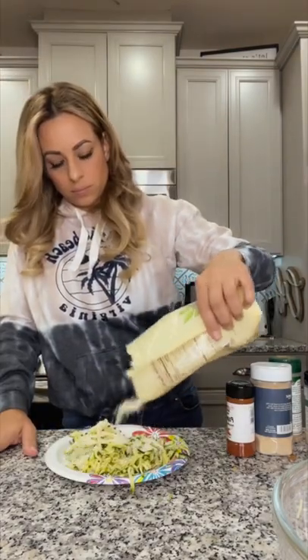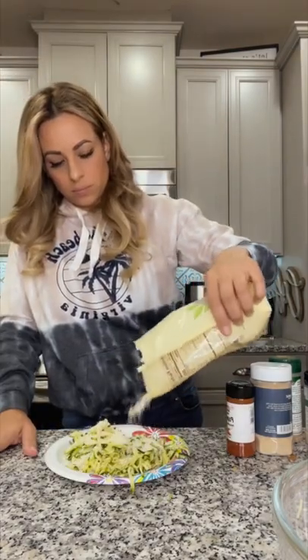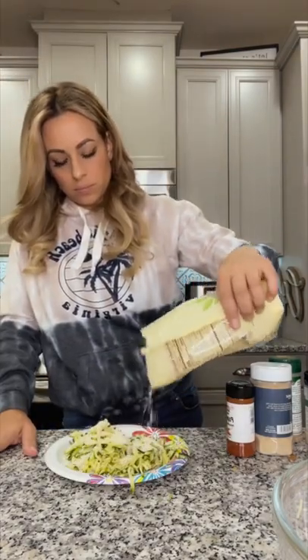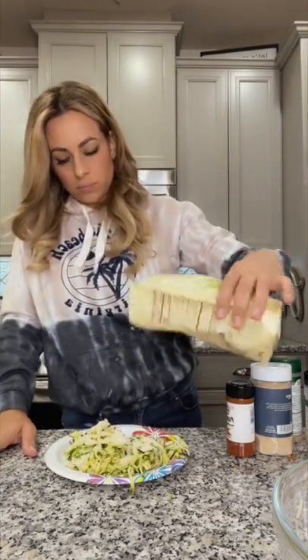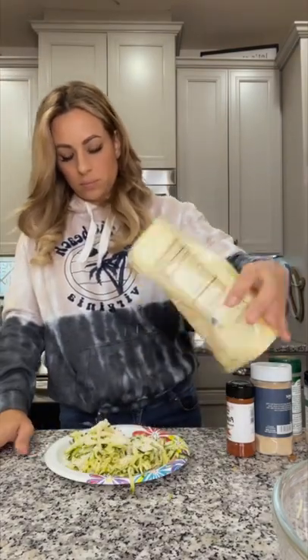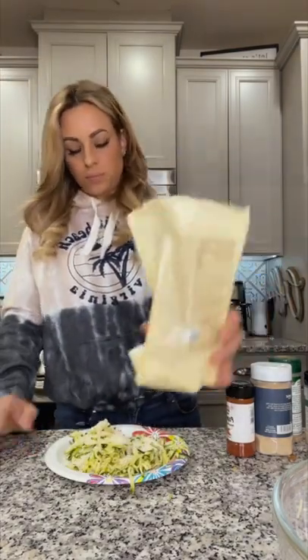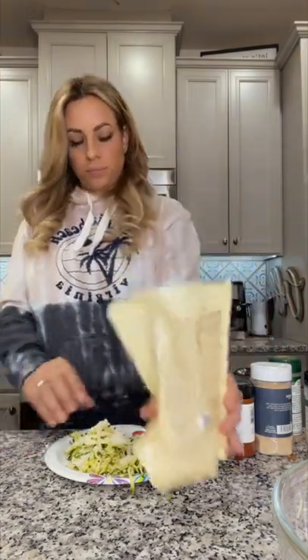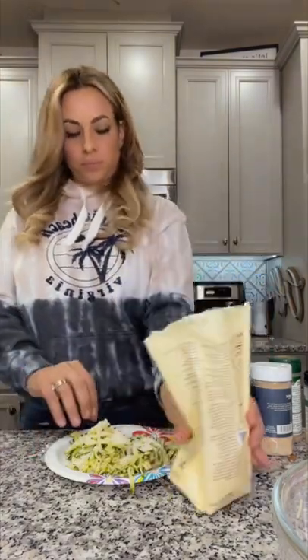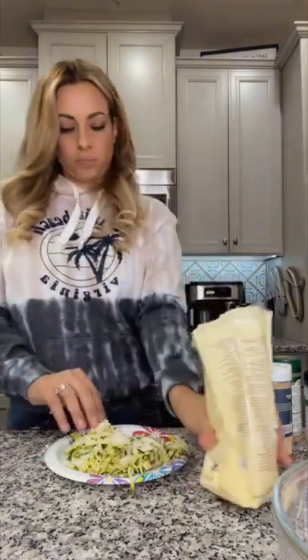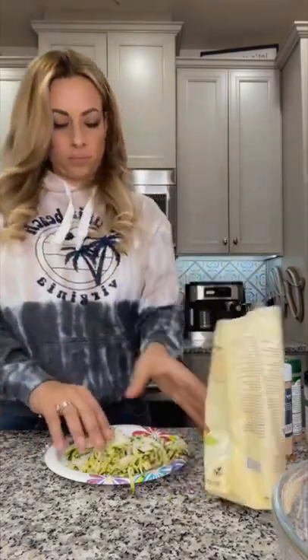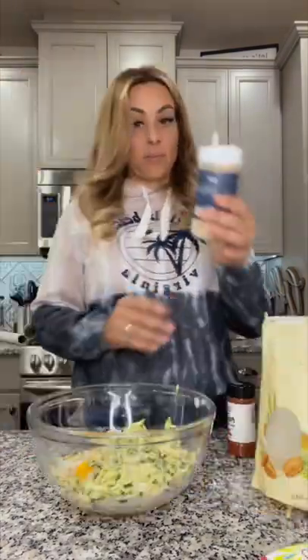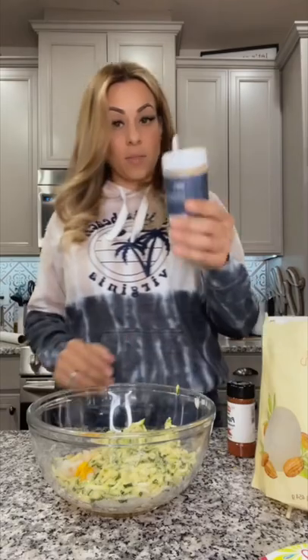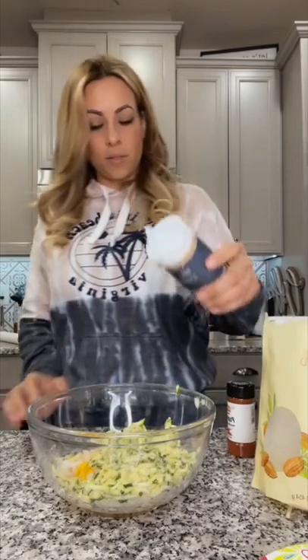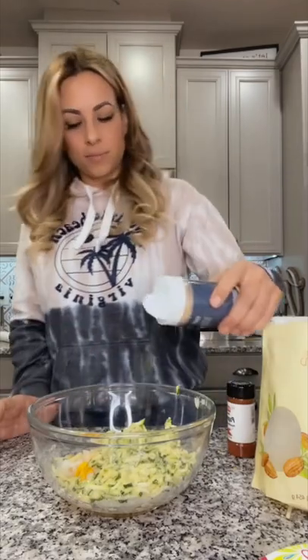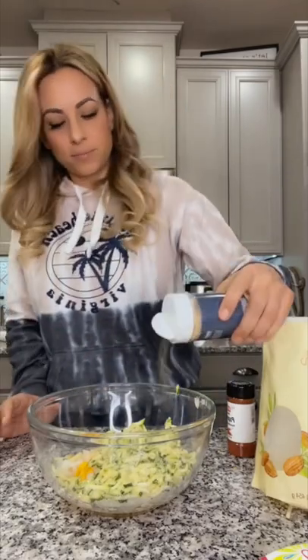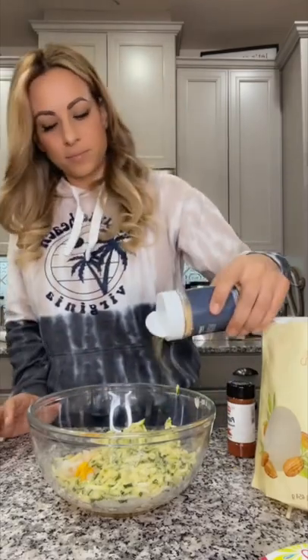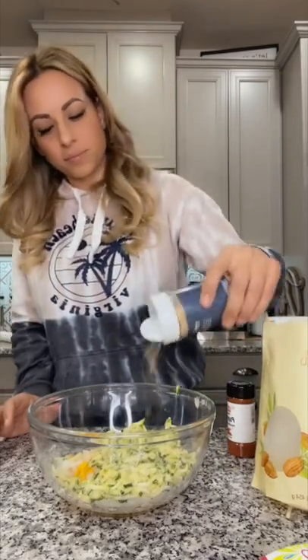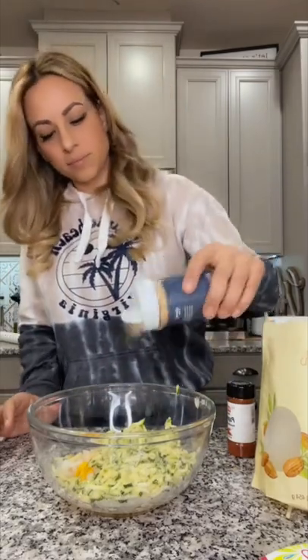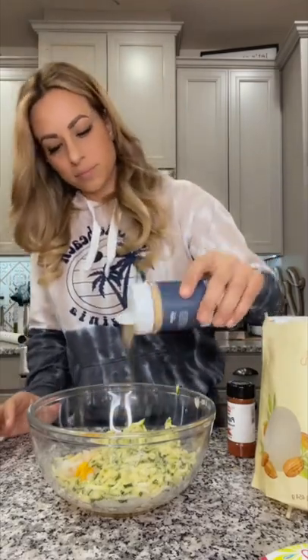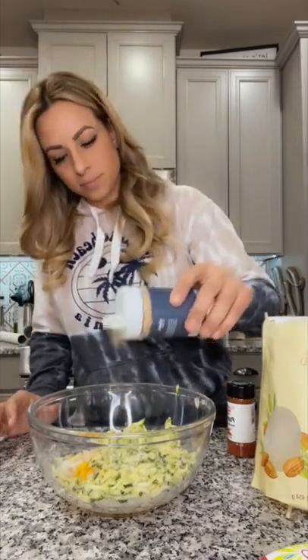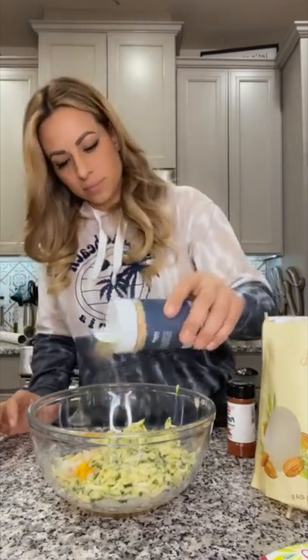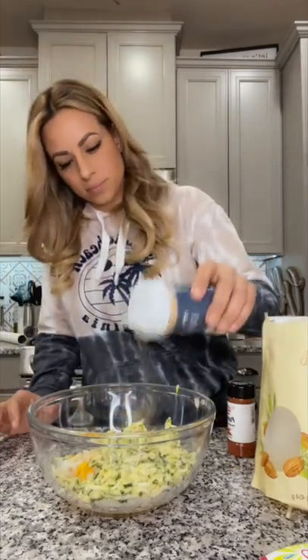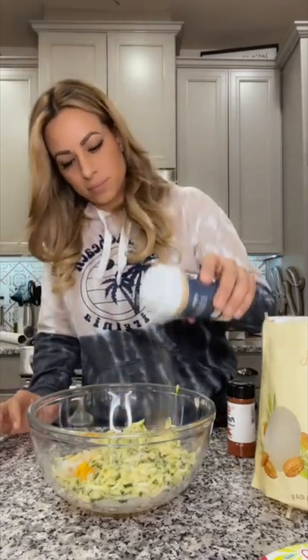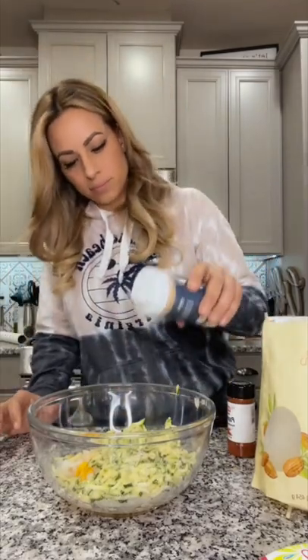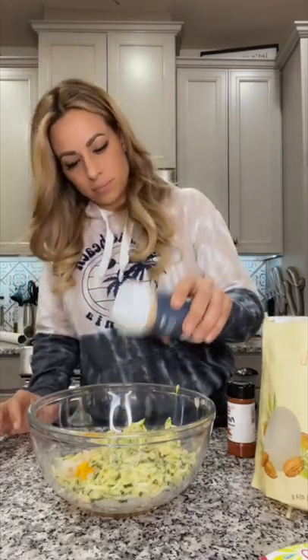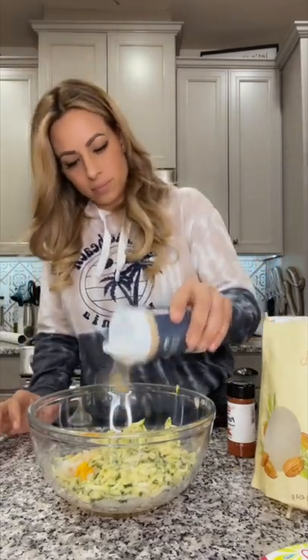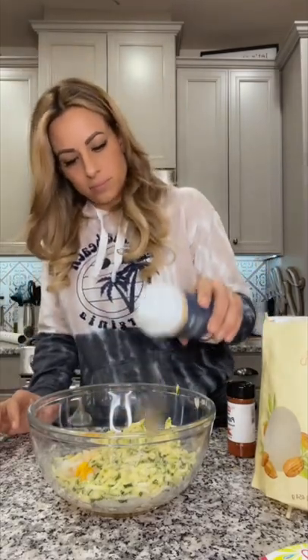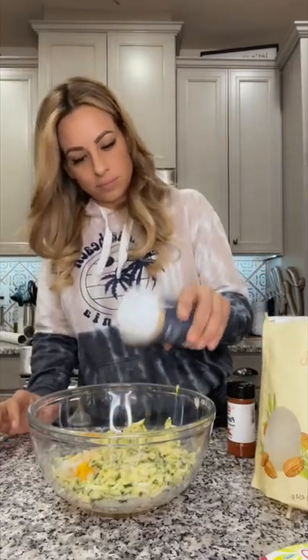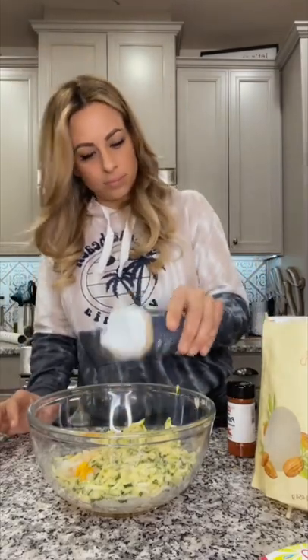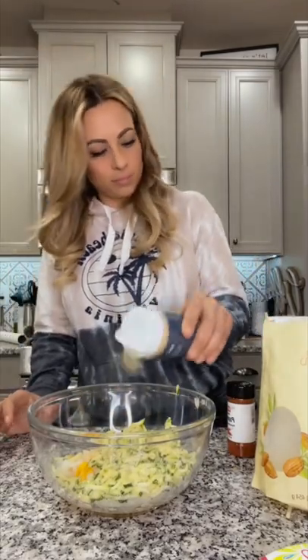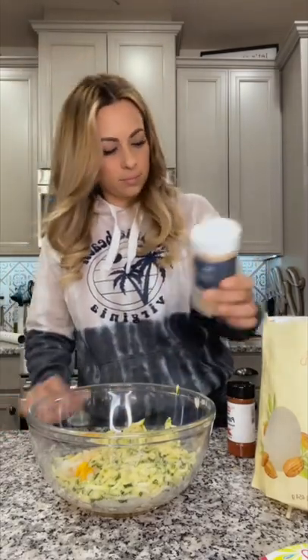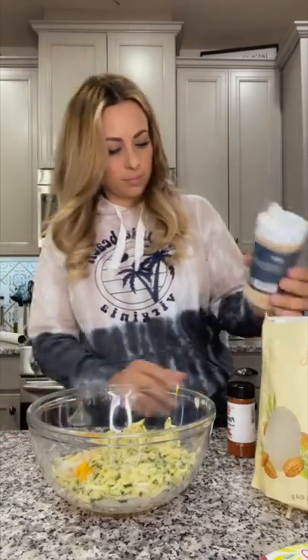For seasonings, I added garlic powder, onion powder, paprika, and Everglades seasoning.